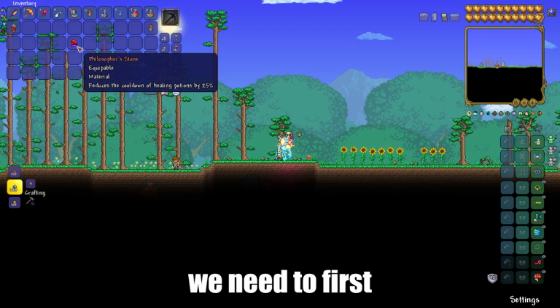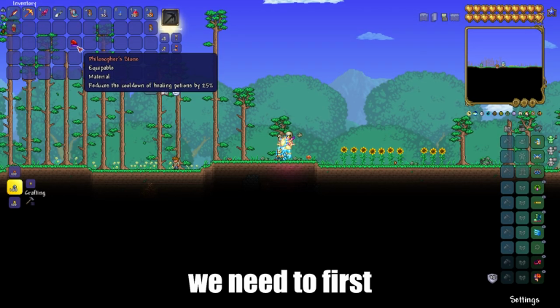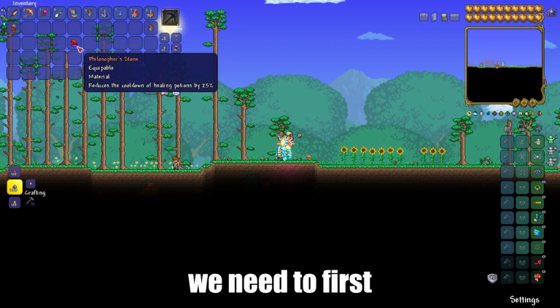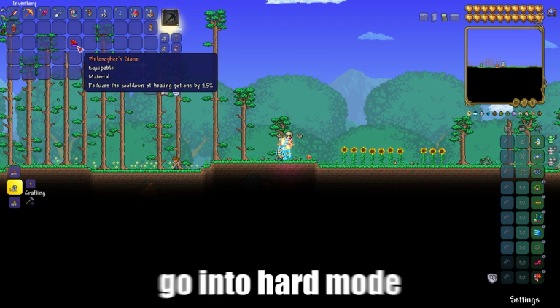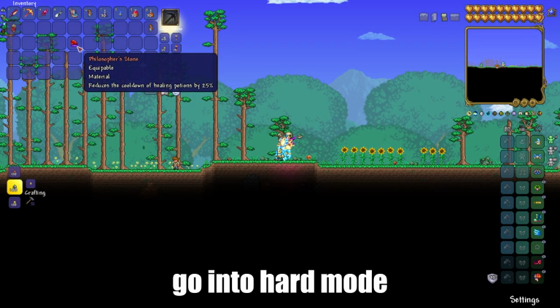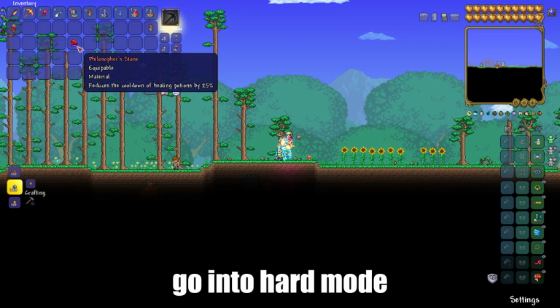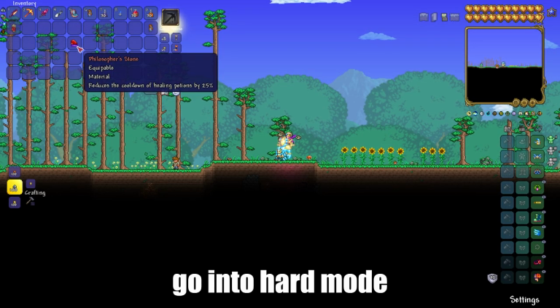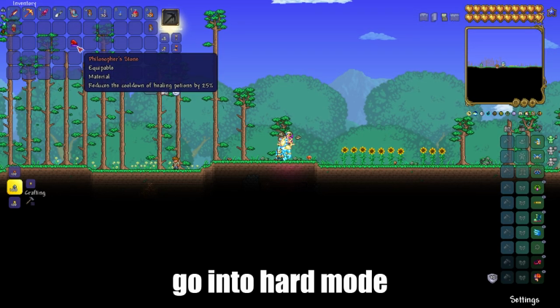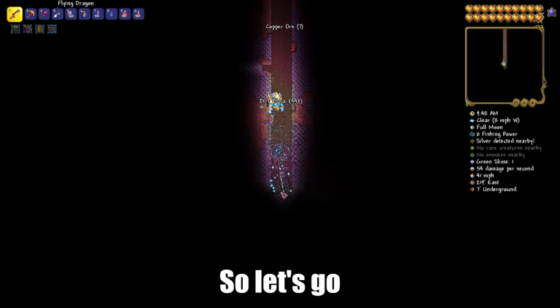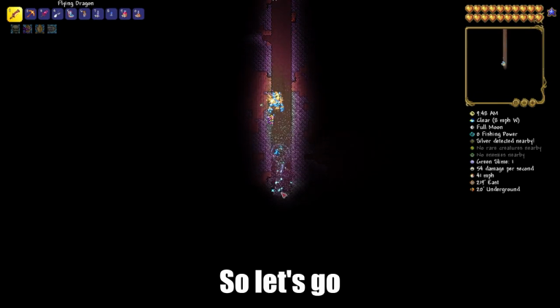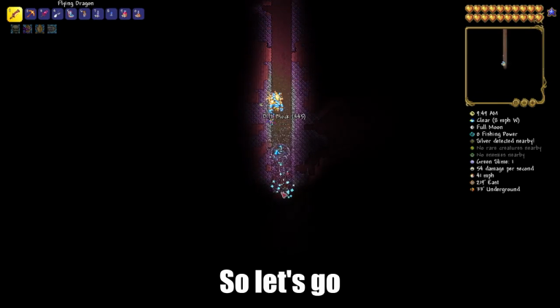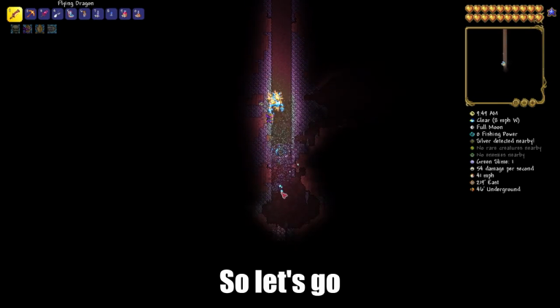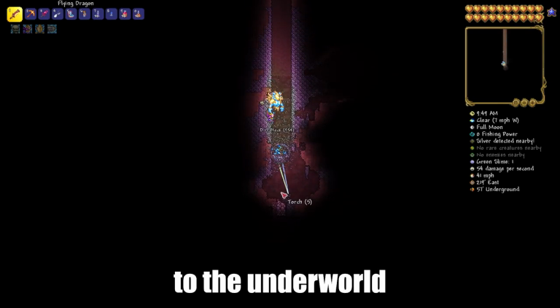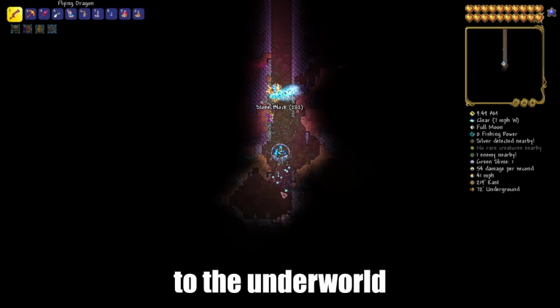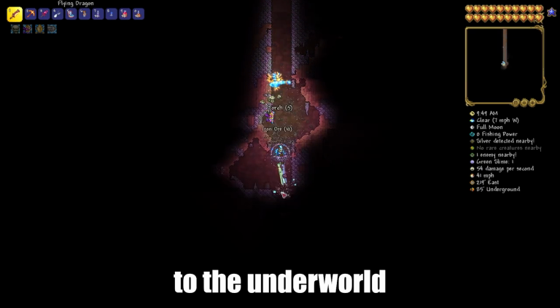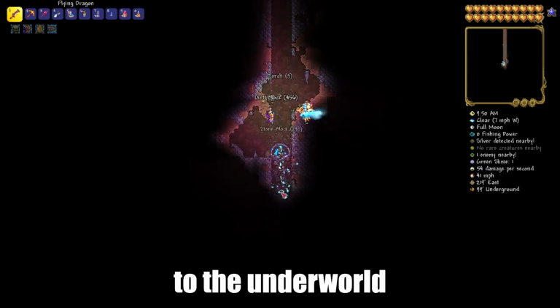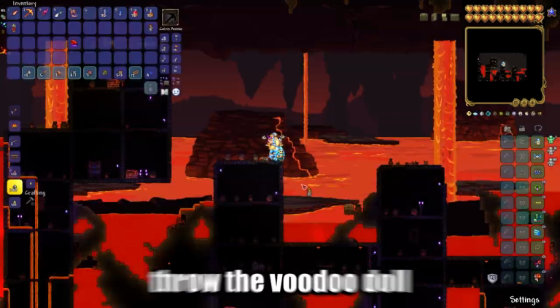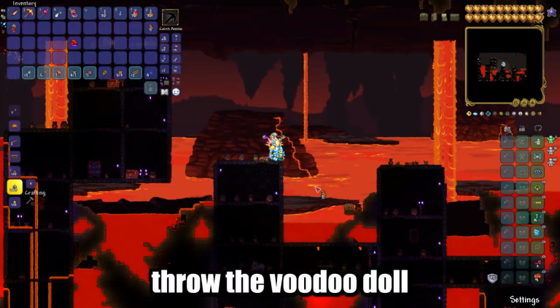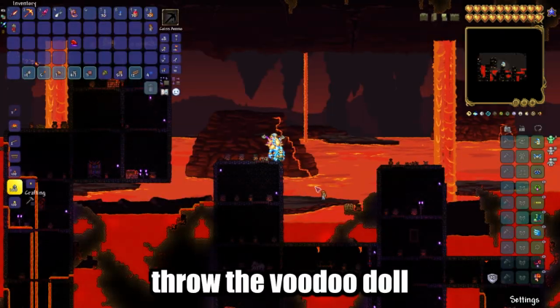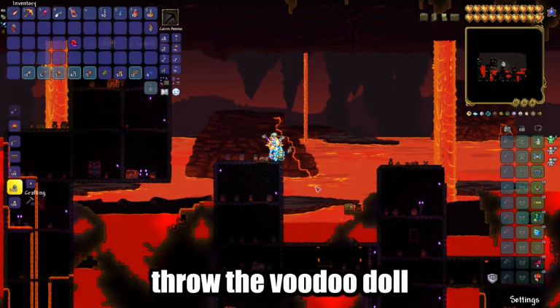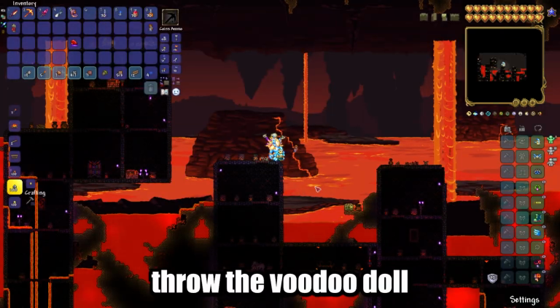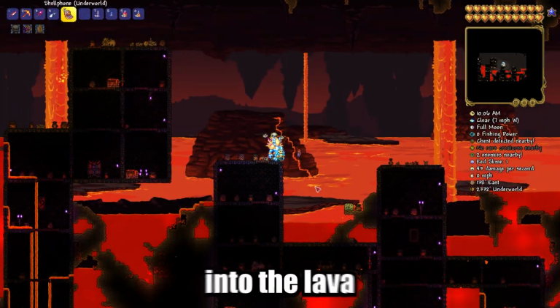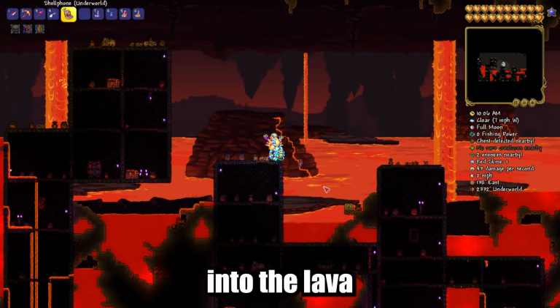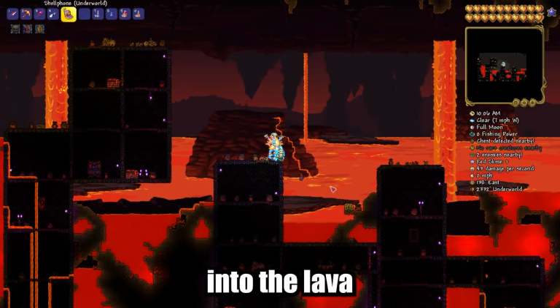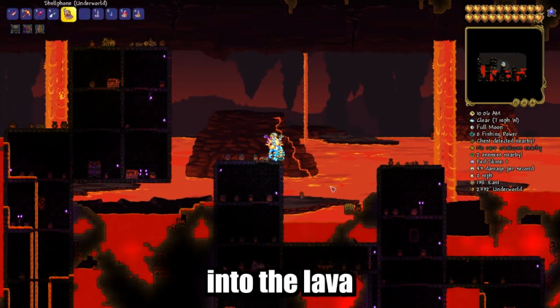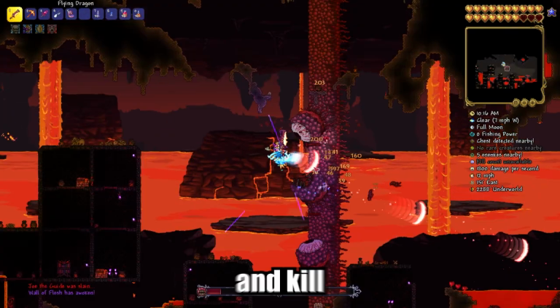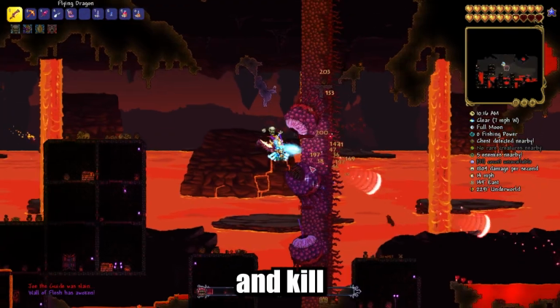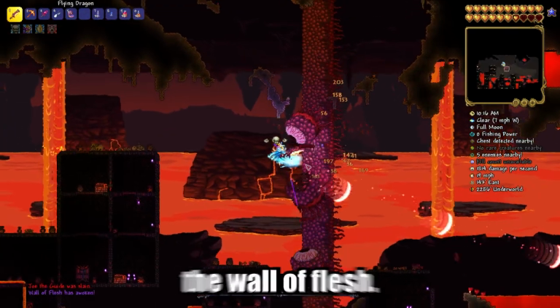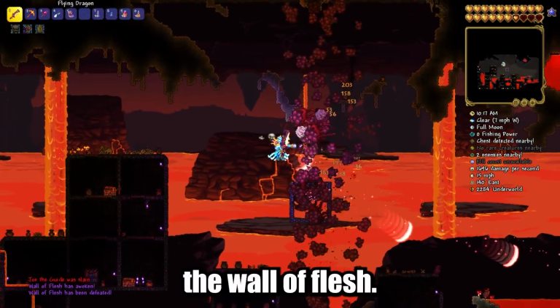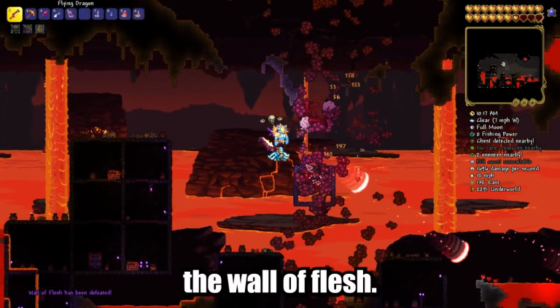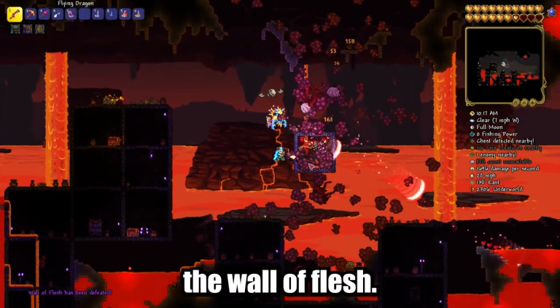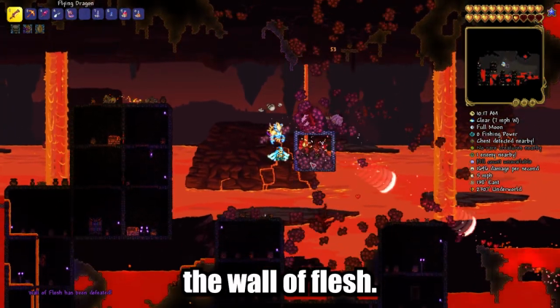In order to get it, we need to first go into hard mode. So let's go to the Underworld, throw the Voodoo Doll into the lava, and kill the Wall of Flesh.